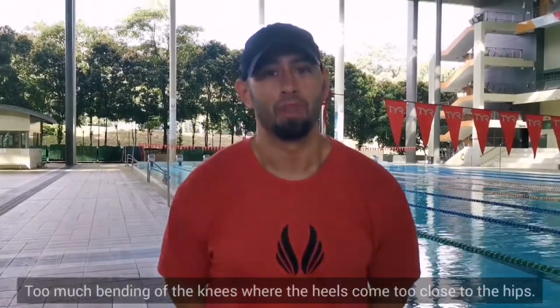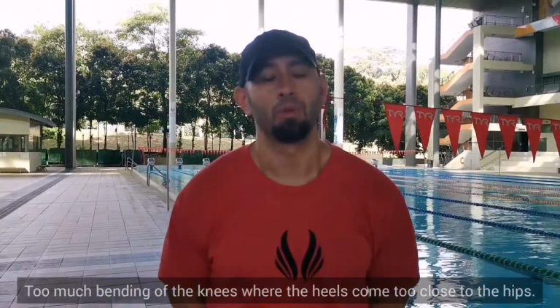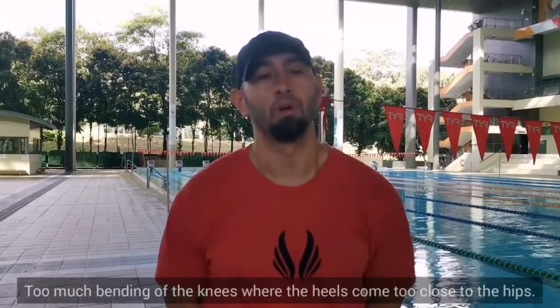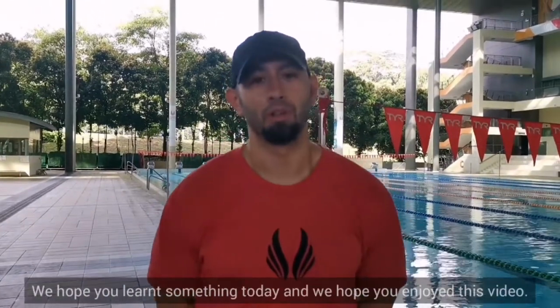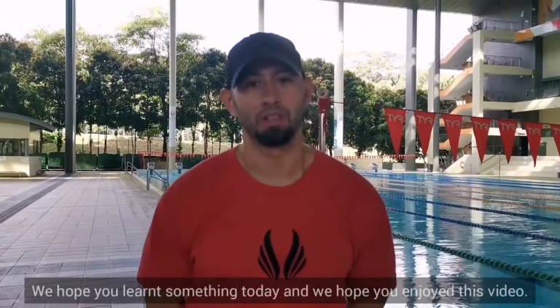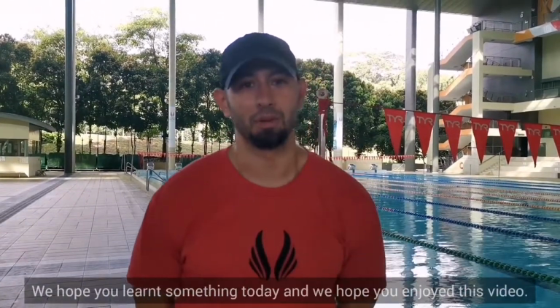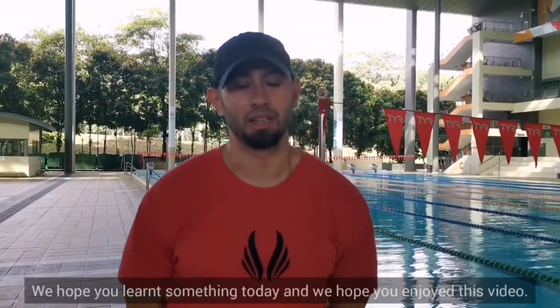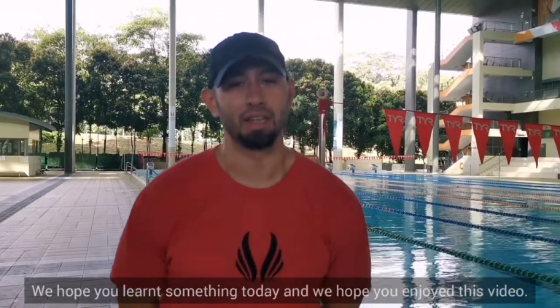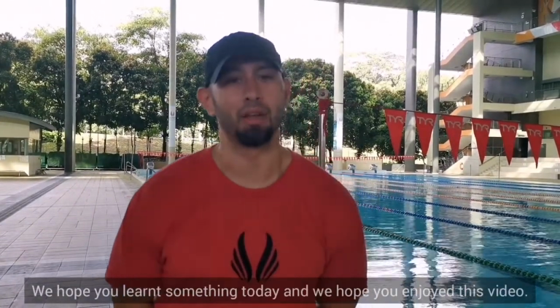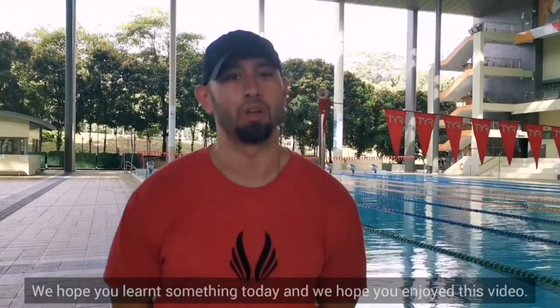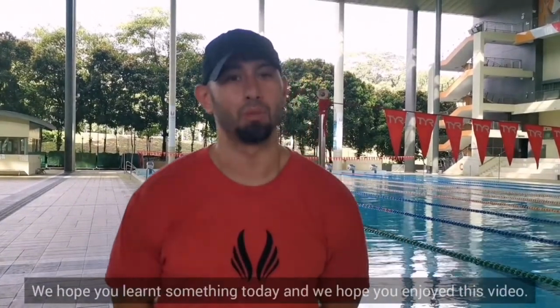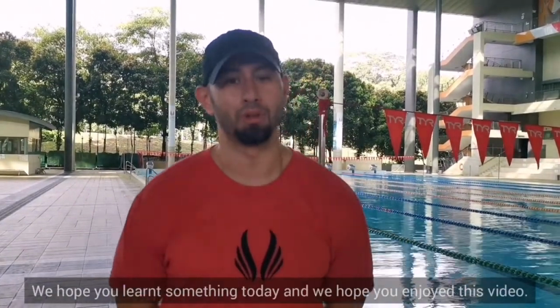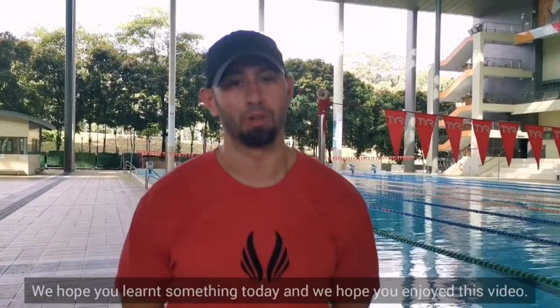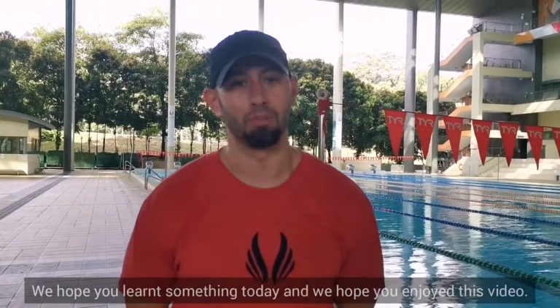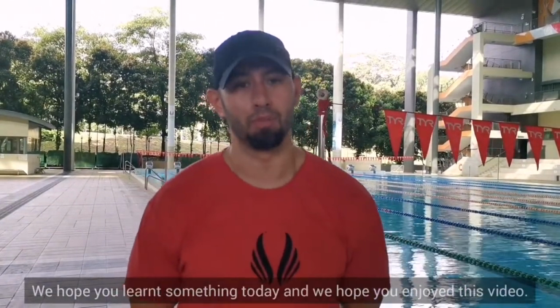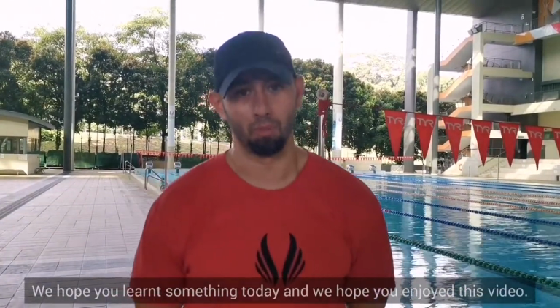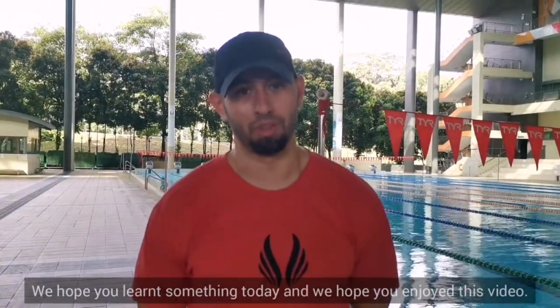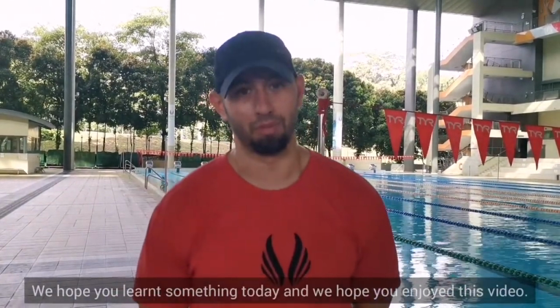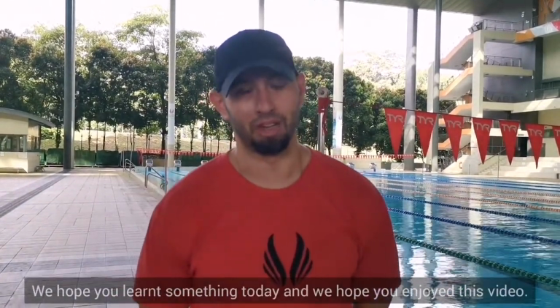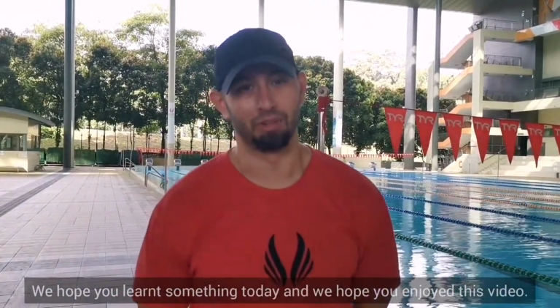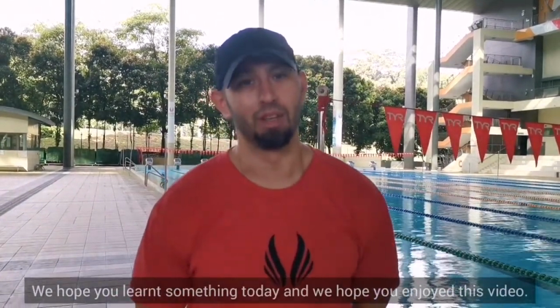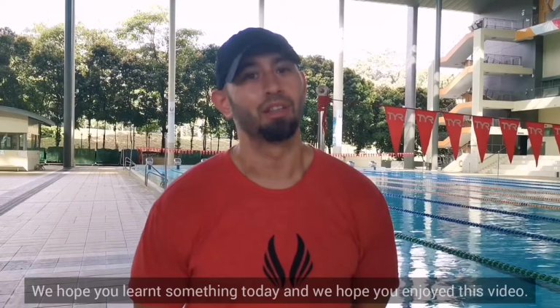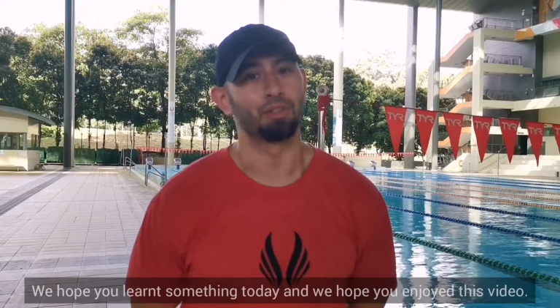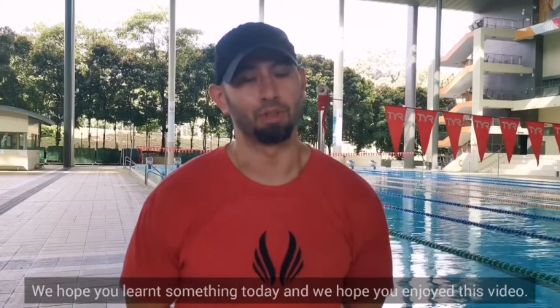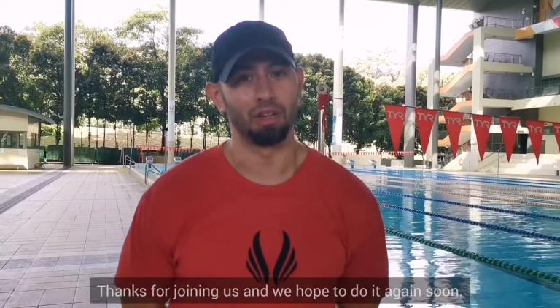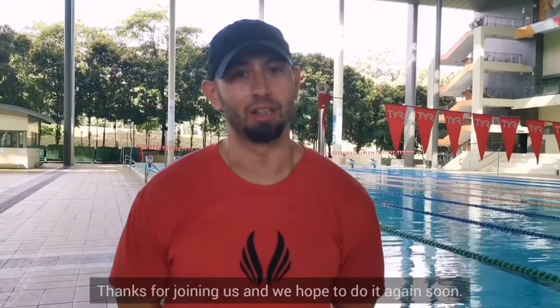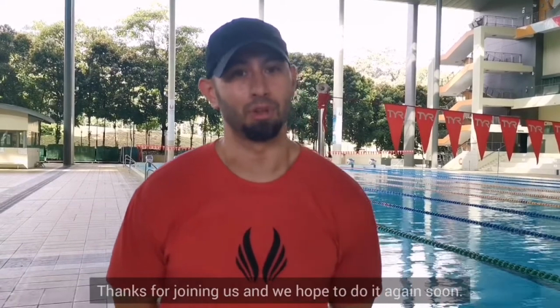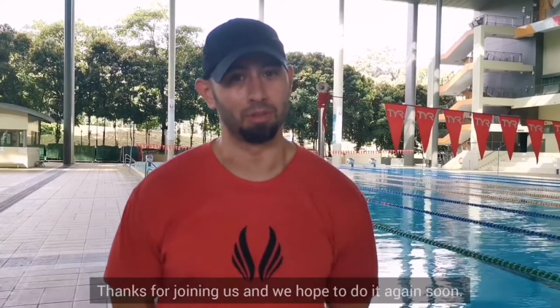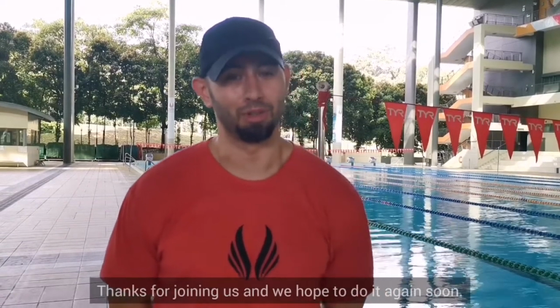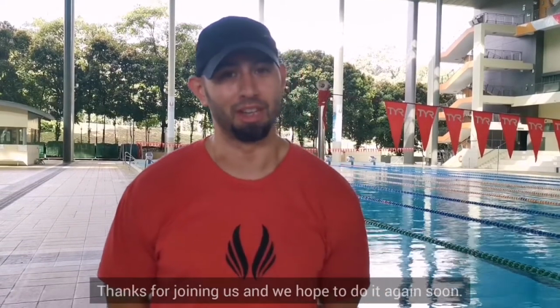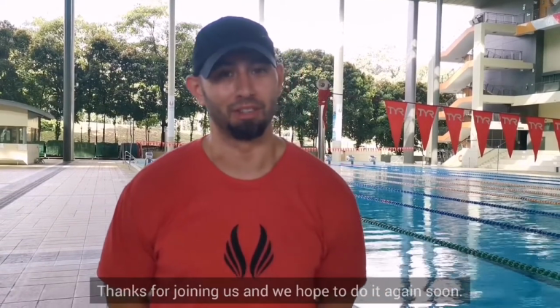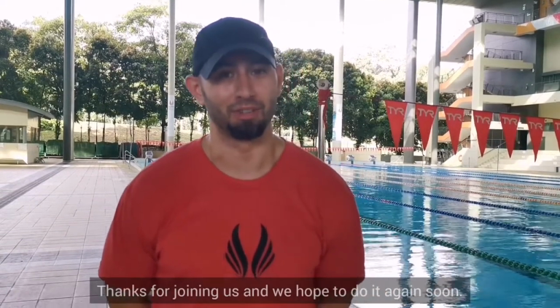We hope you learned something today, and we hope you enjoyed this video. Thanks for joining us — we hope to do it again soon.